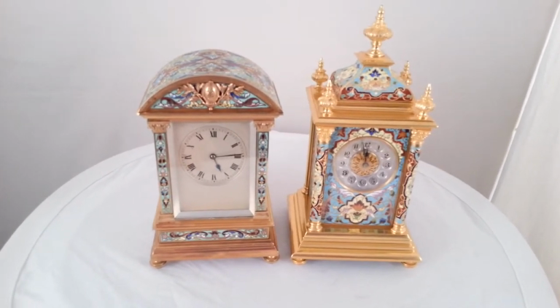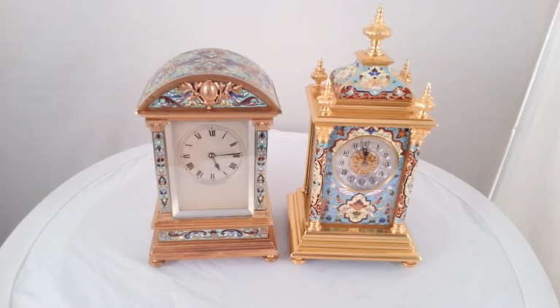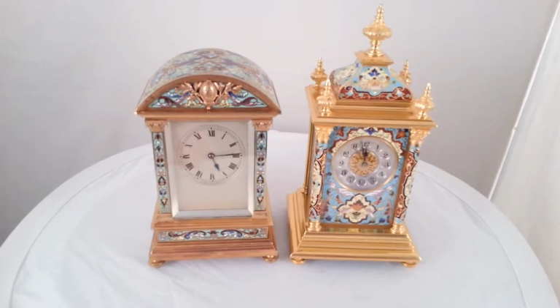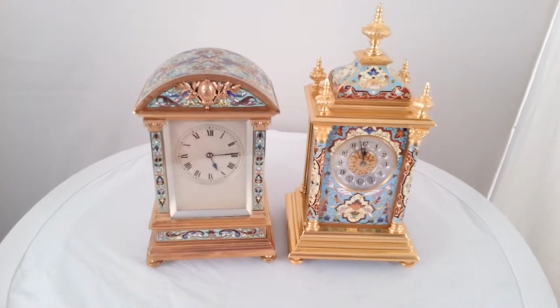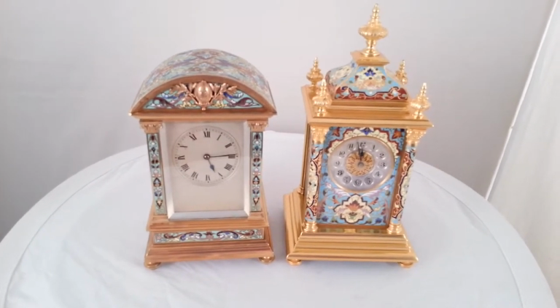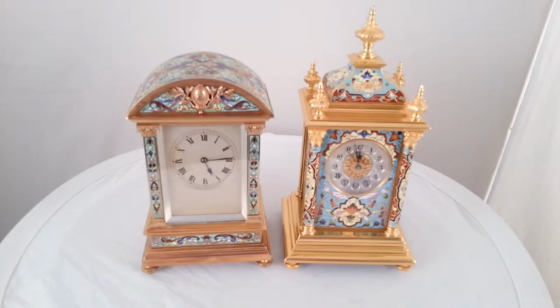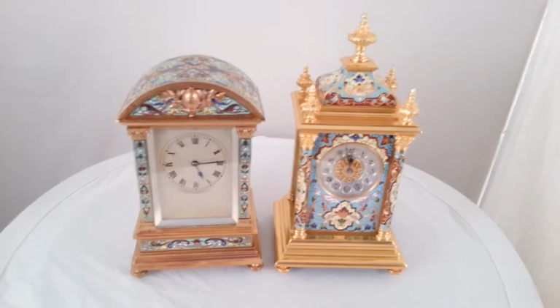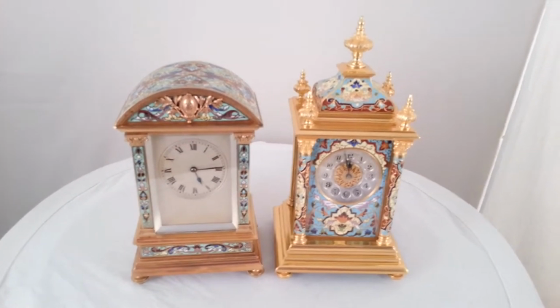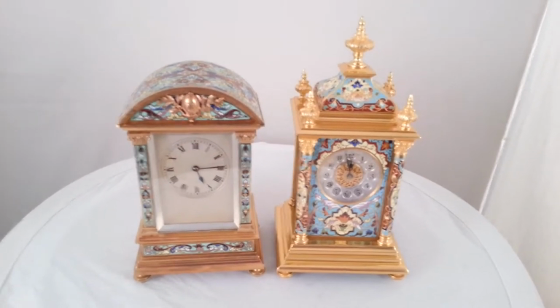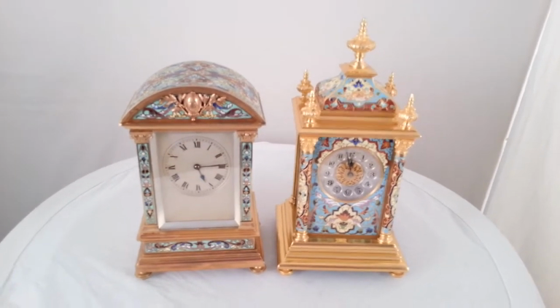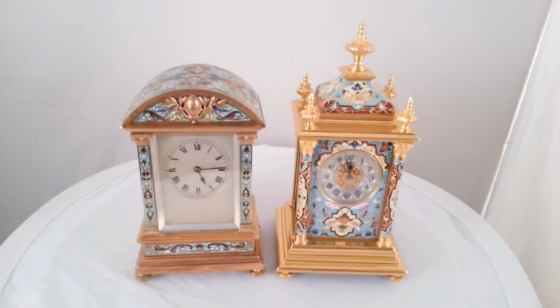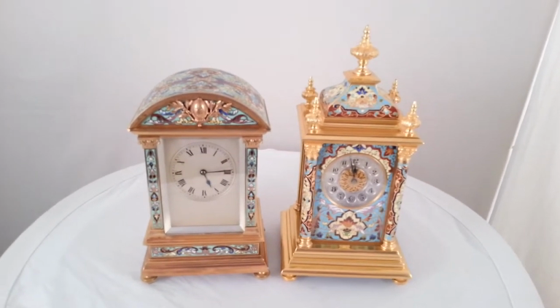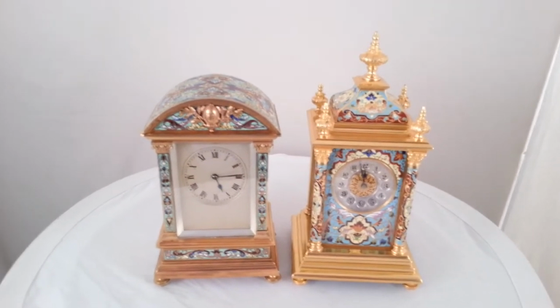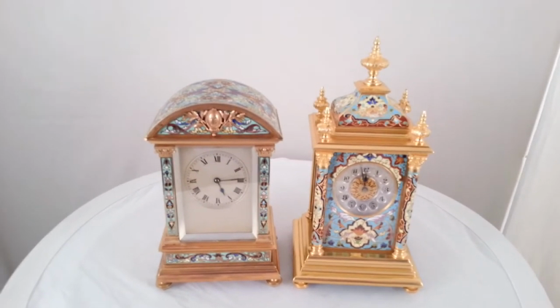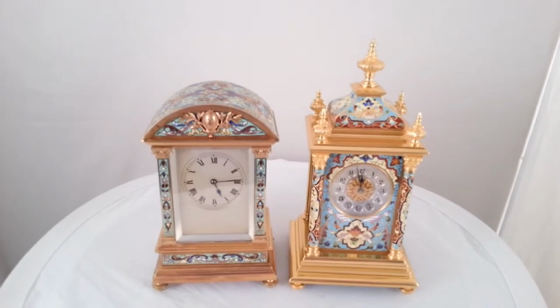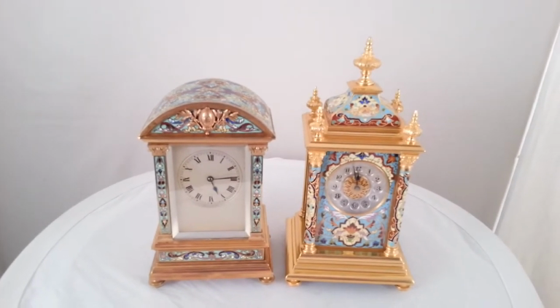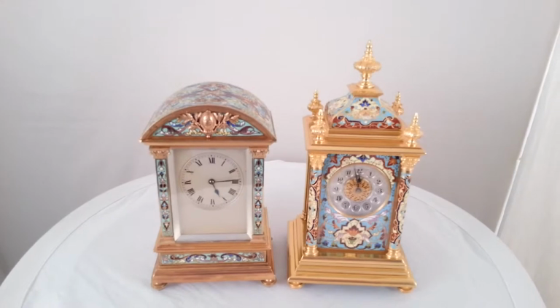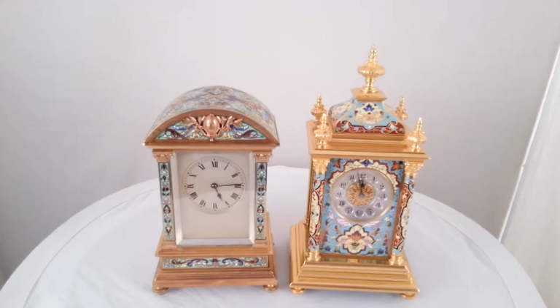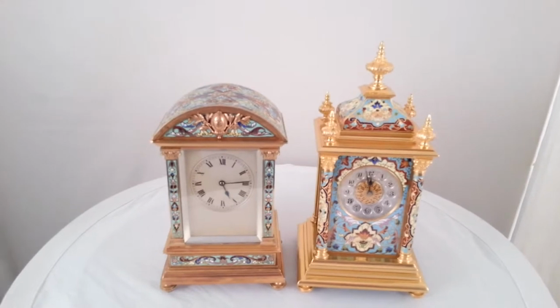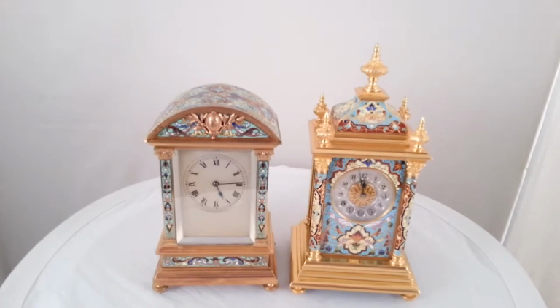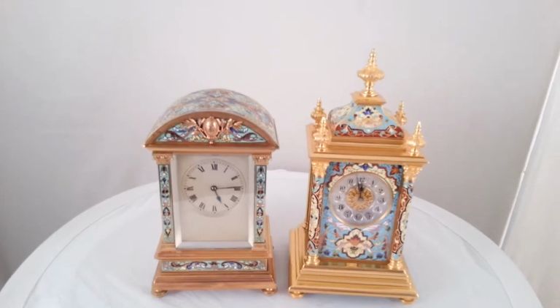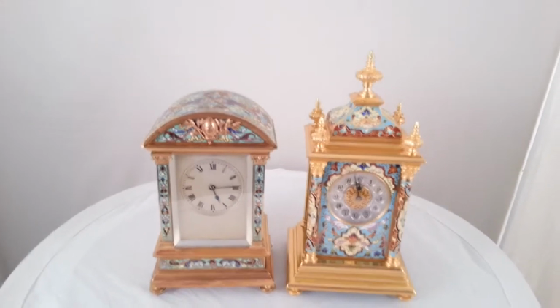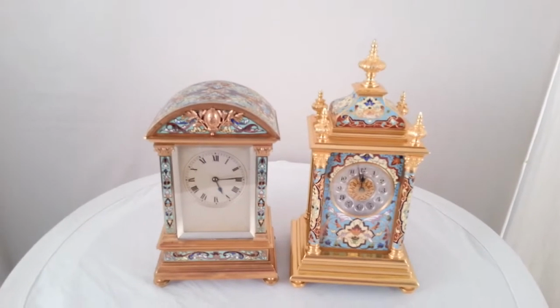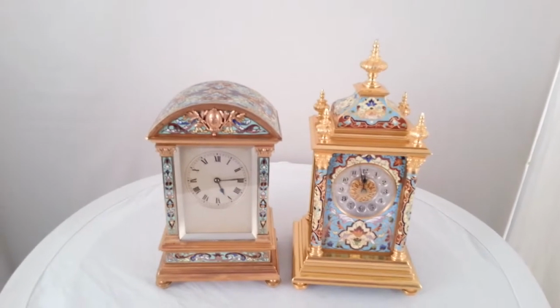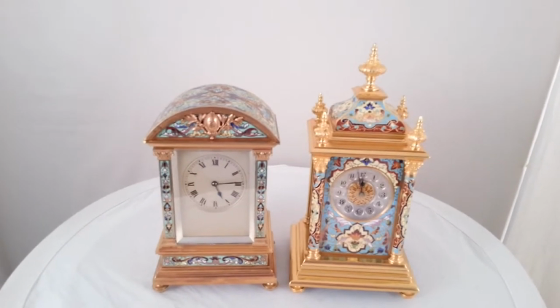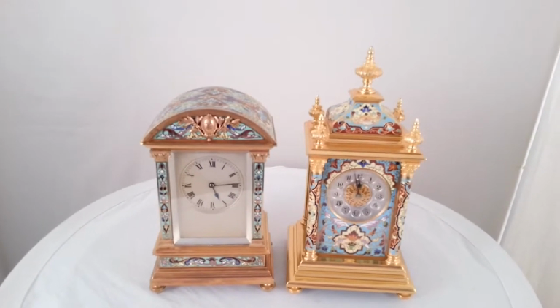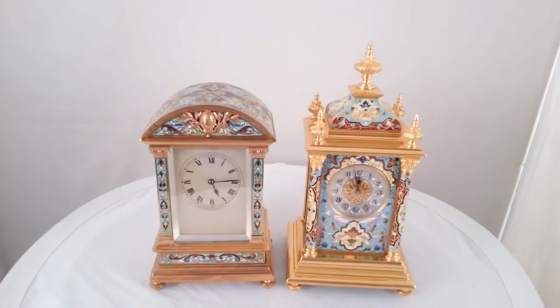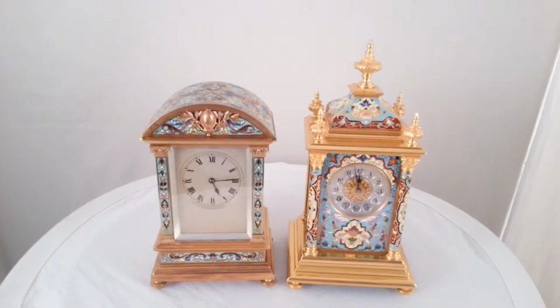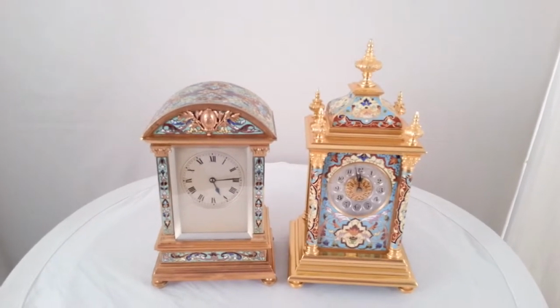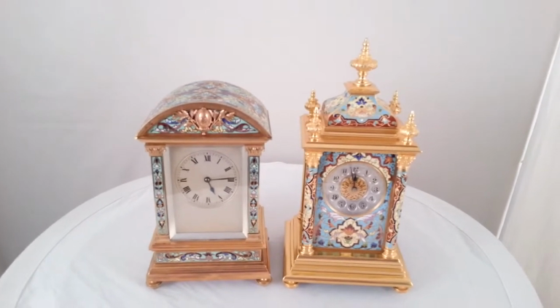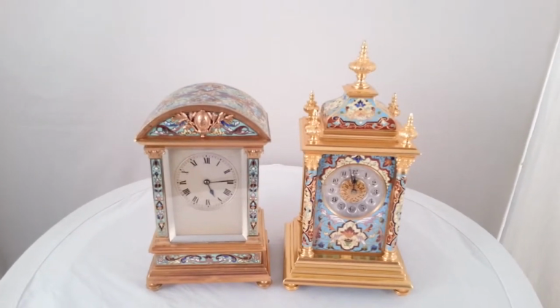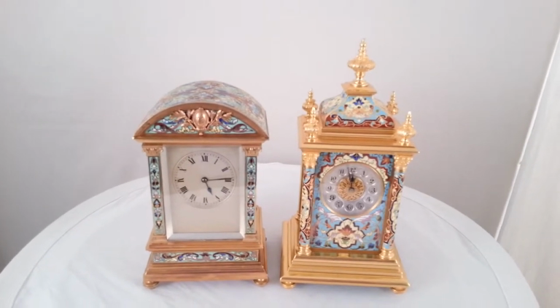The movements are carriage clock movements and they strike the hour and half hour on gongs.